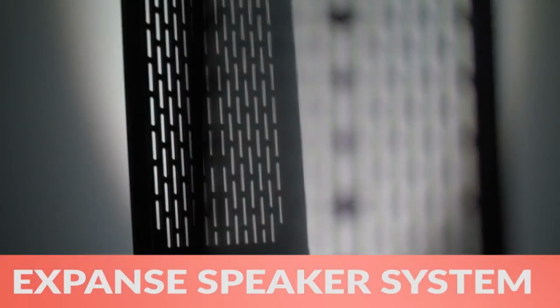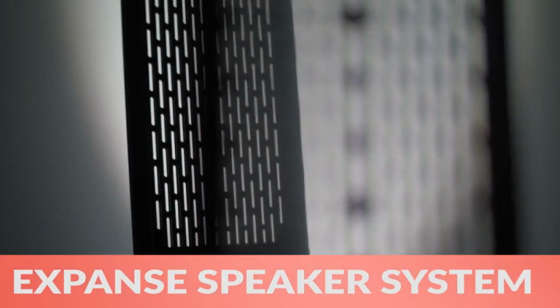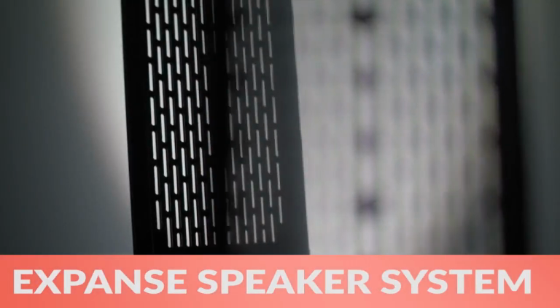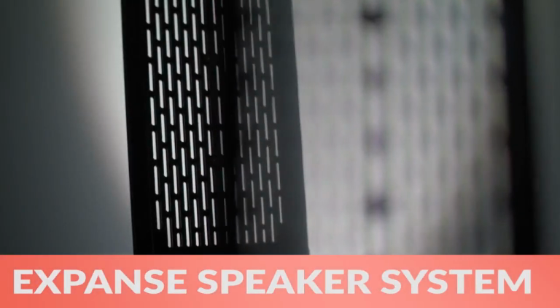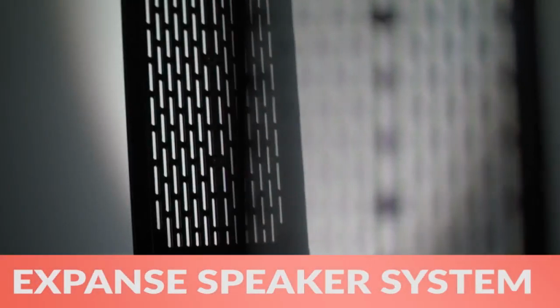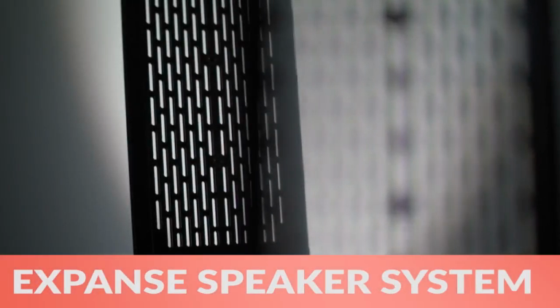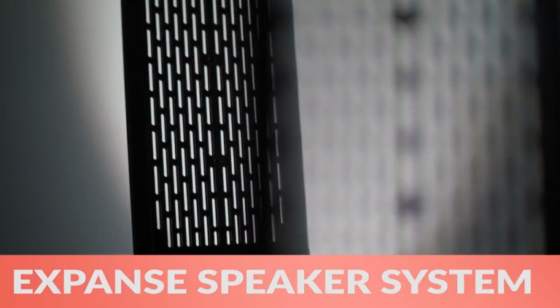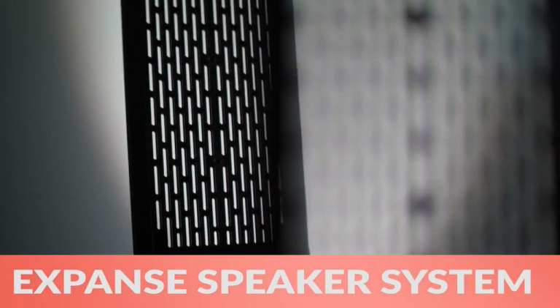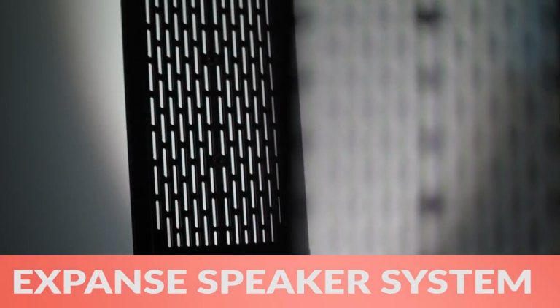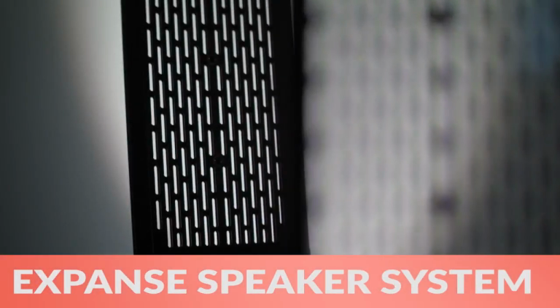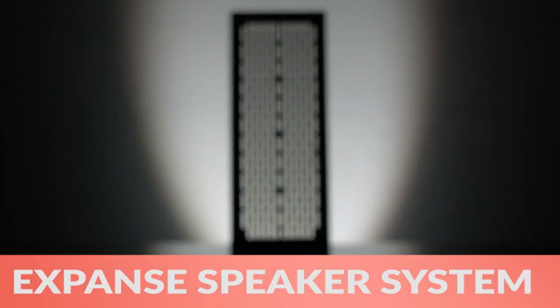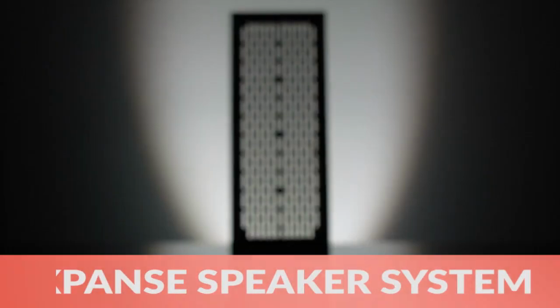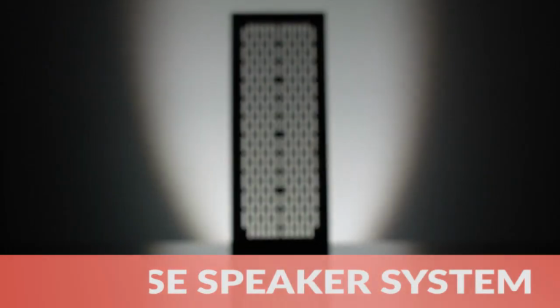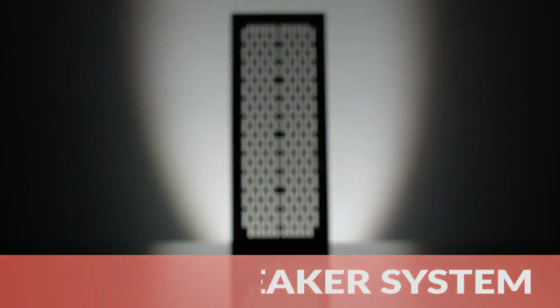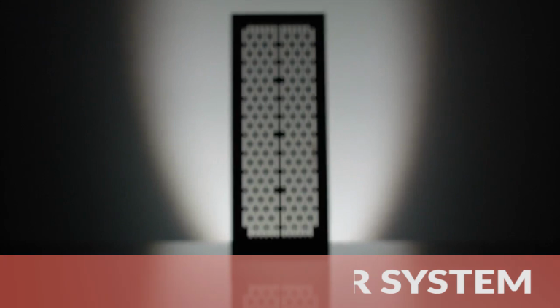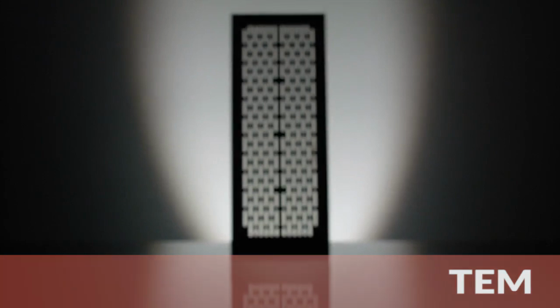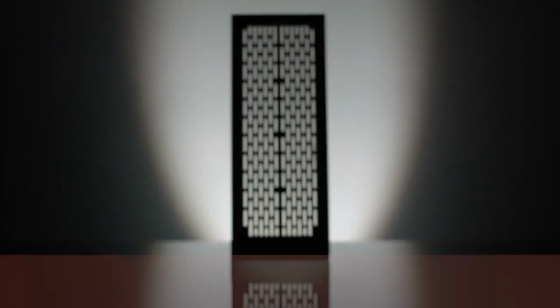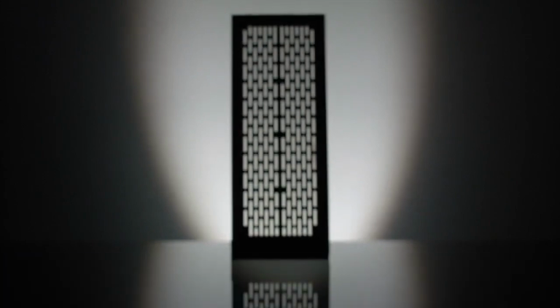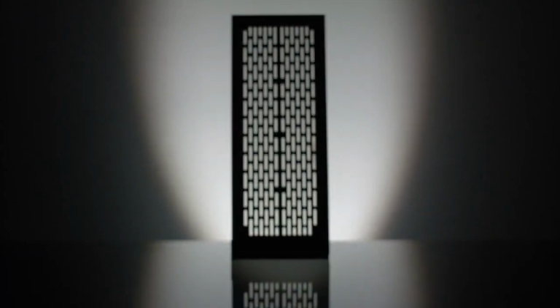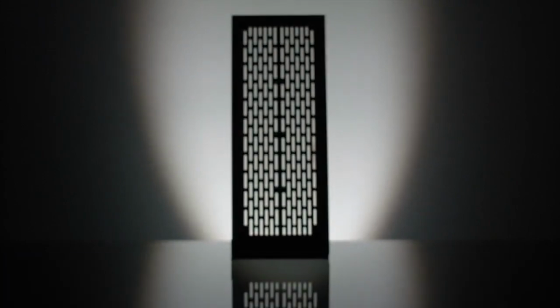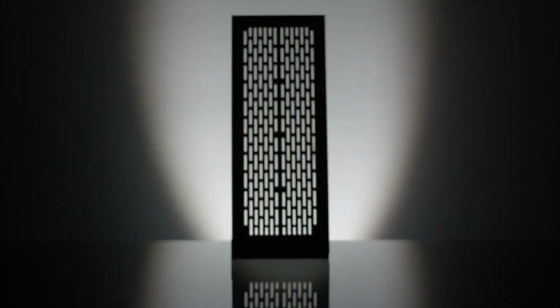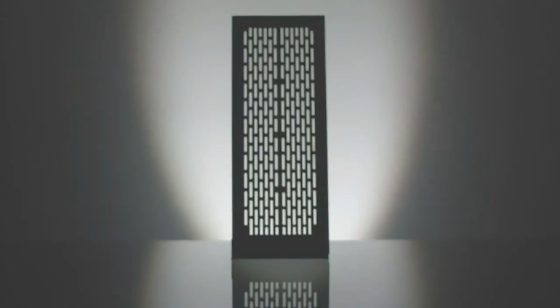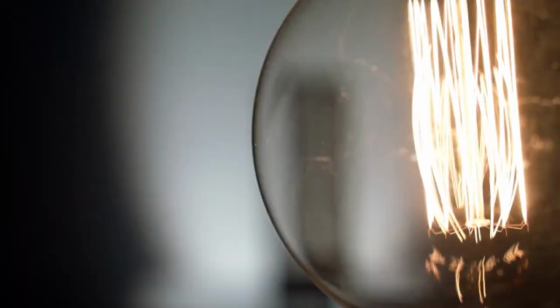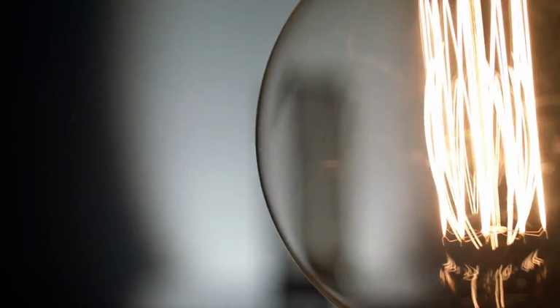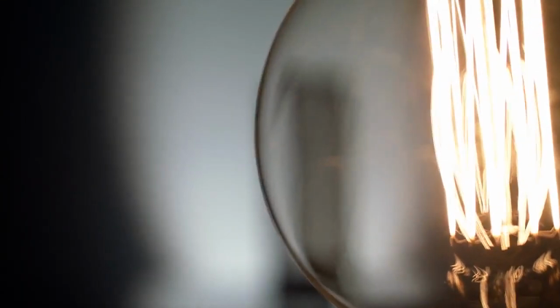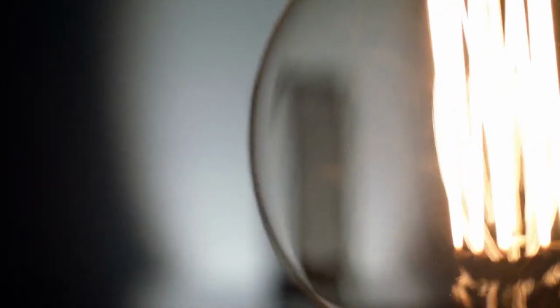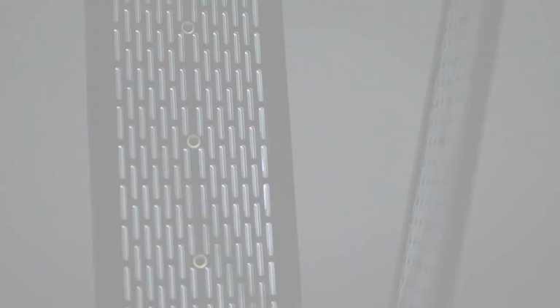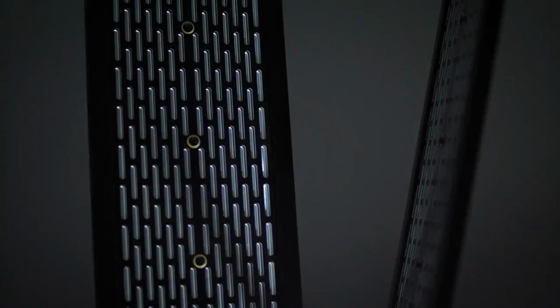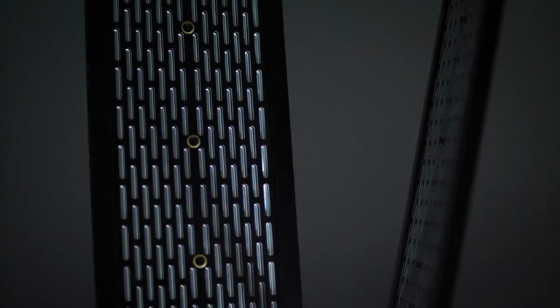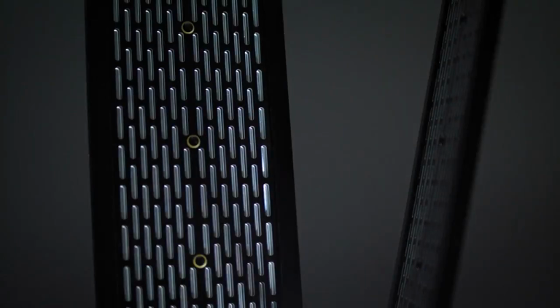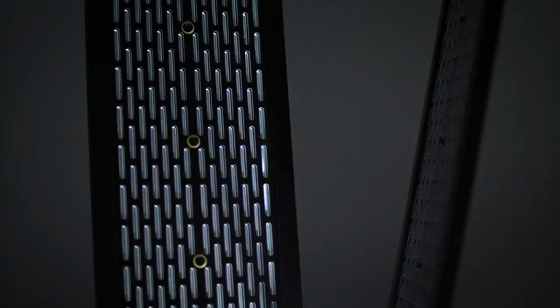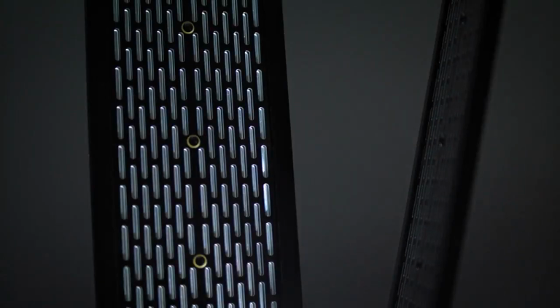These are just a few of the awesome gadgets we found this week, so be sure to check out thegadgetflow.com for more.